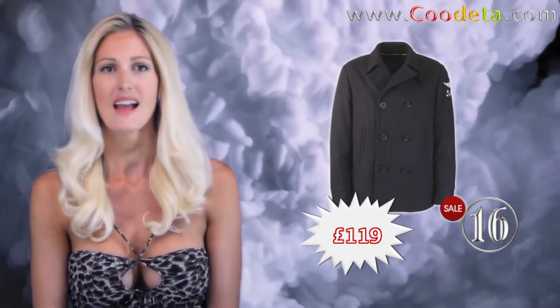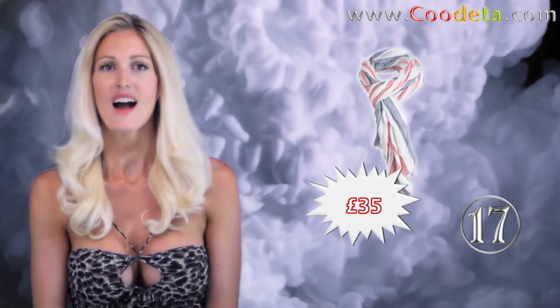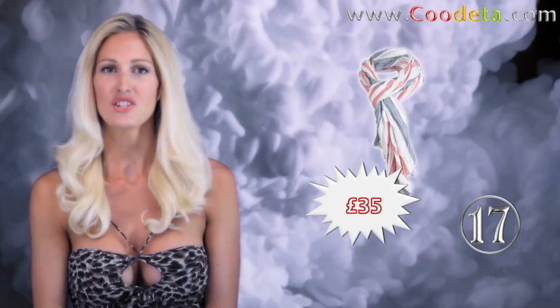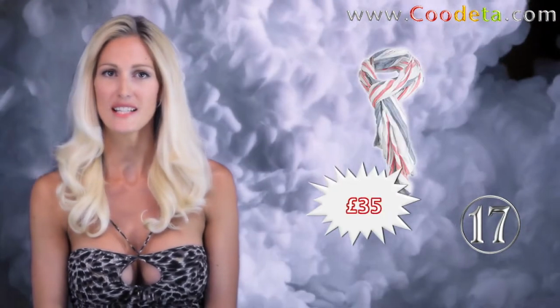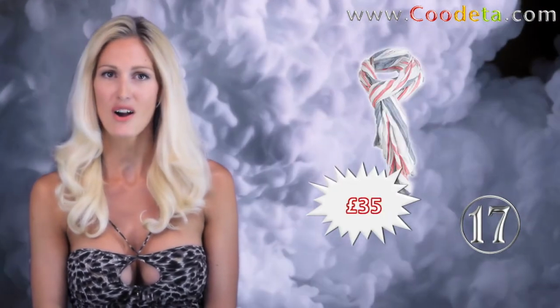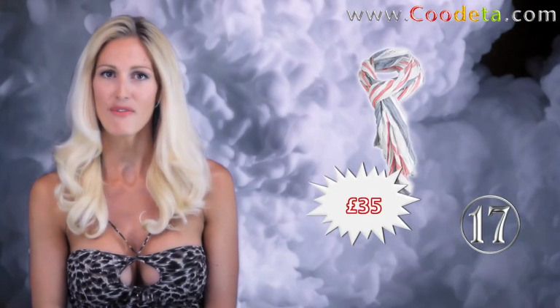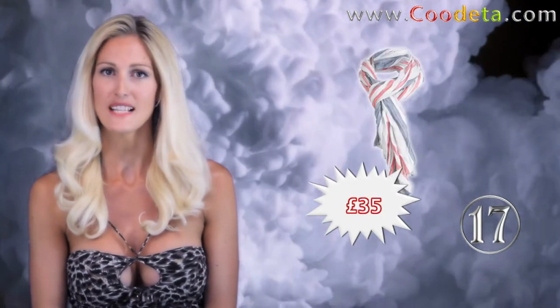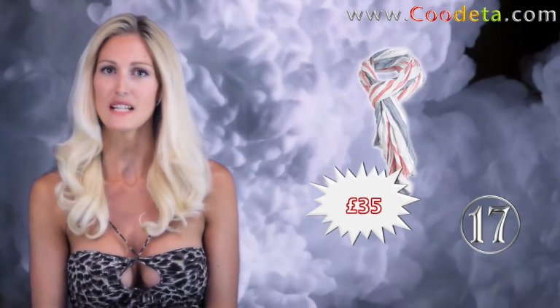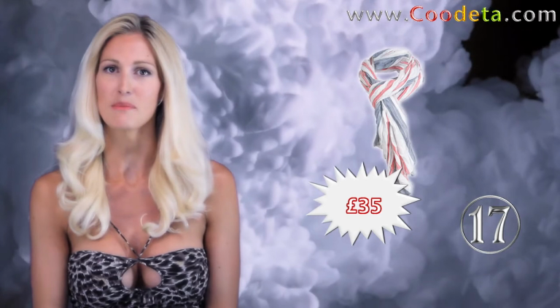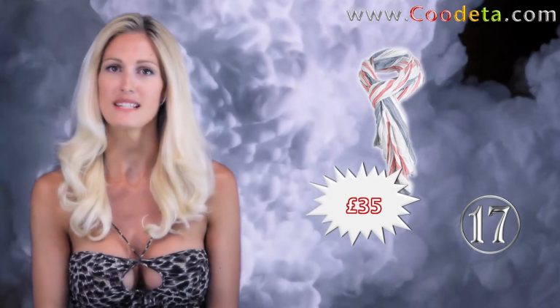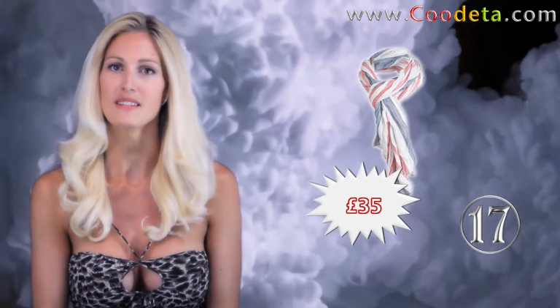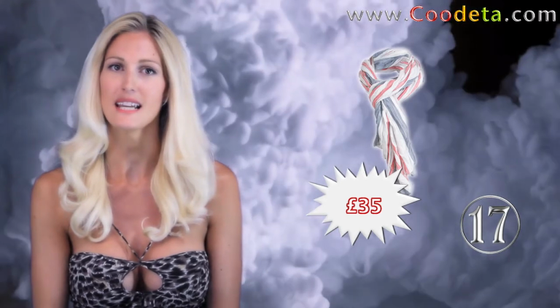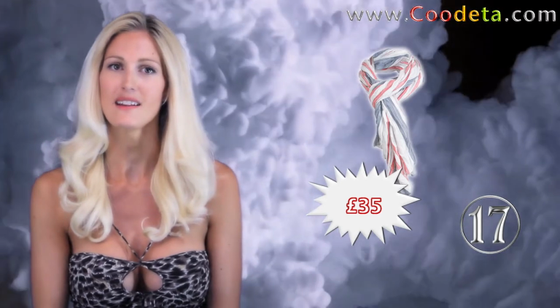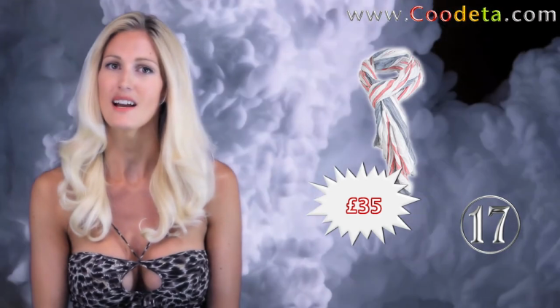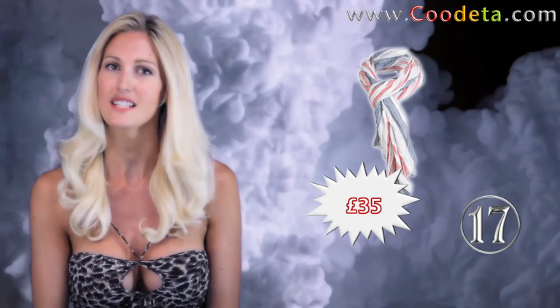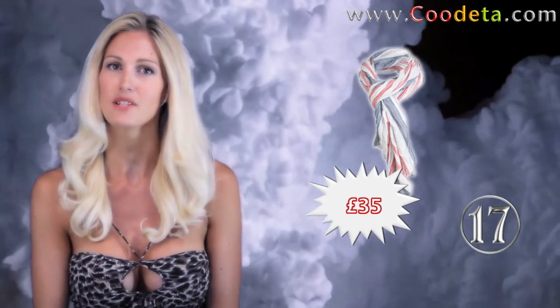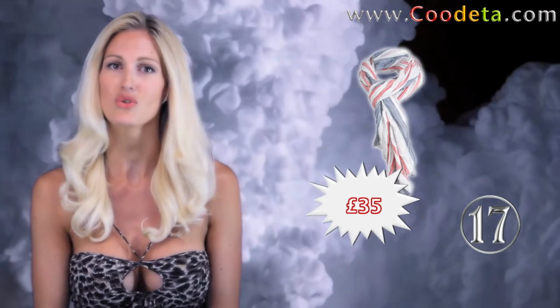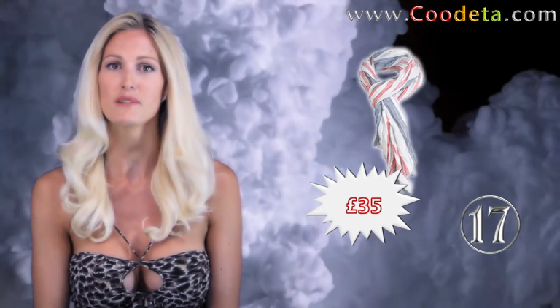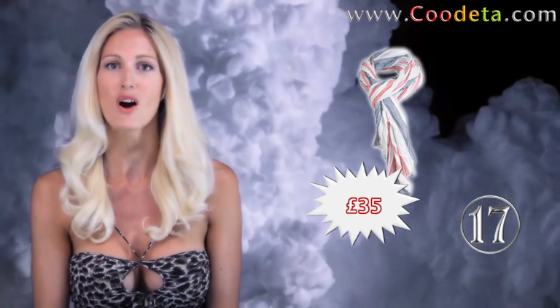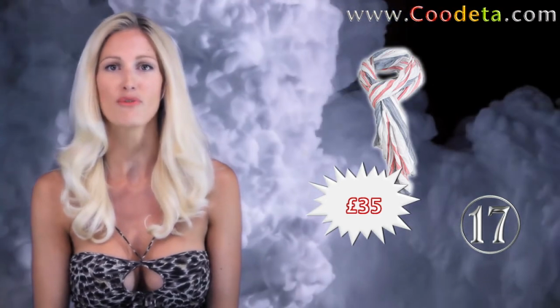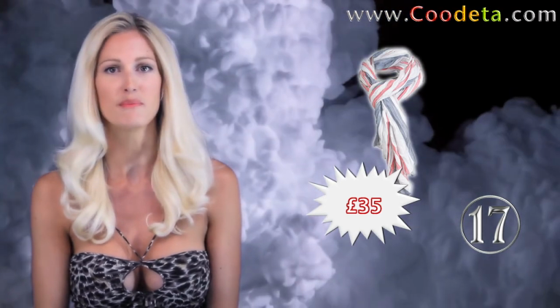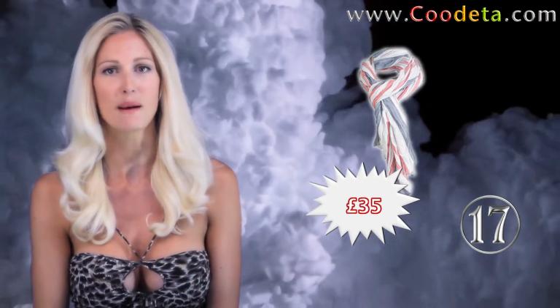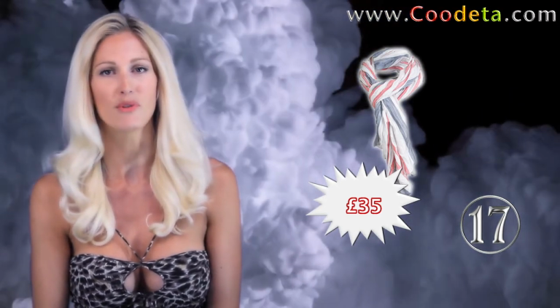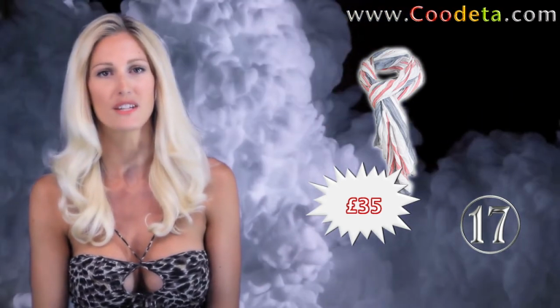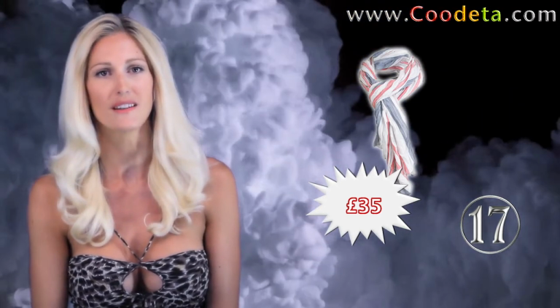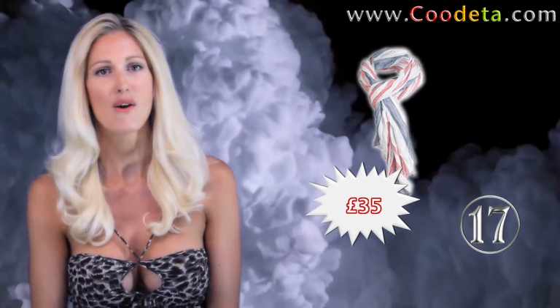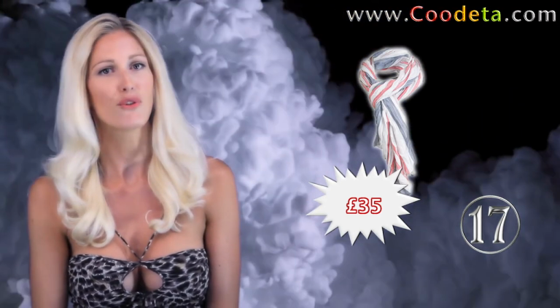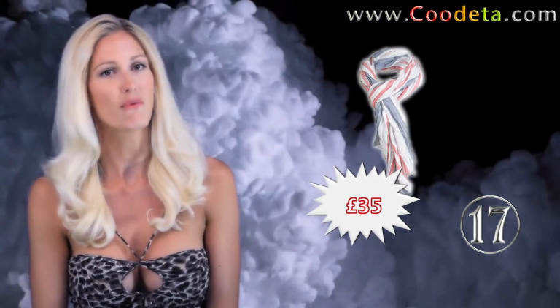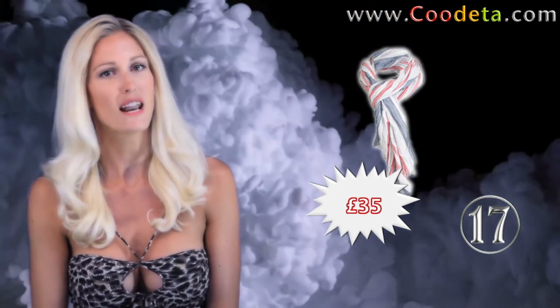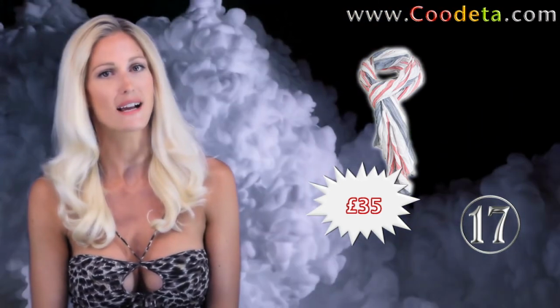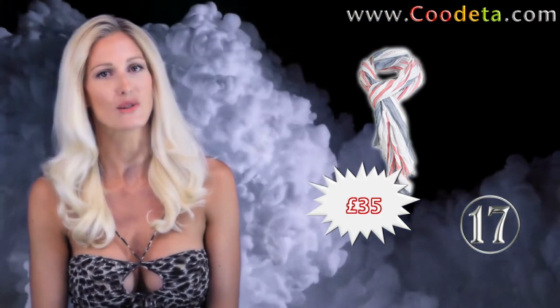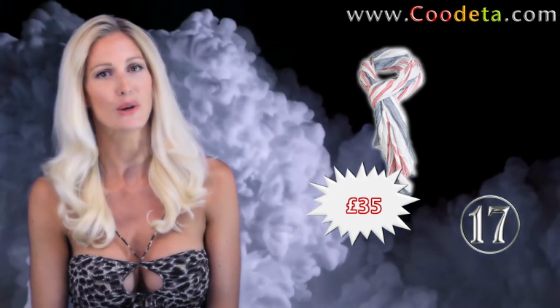A chic scarf is at deal number 17 — a summer striped scarf from Nick Bronson for that relaxed look.